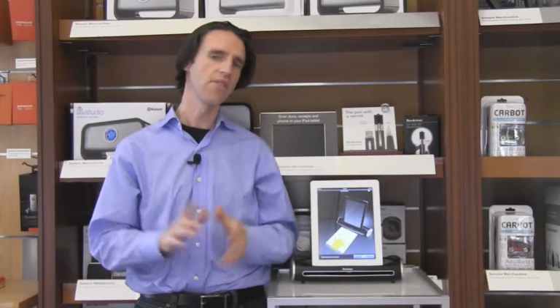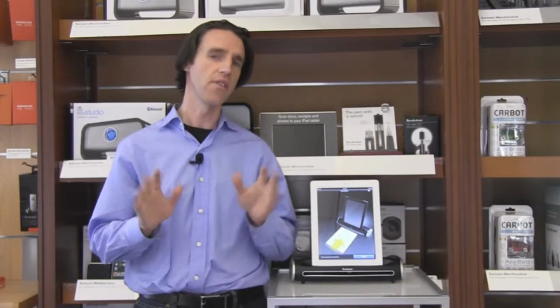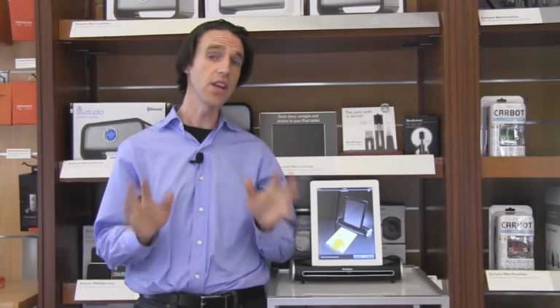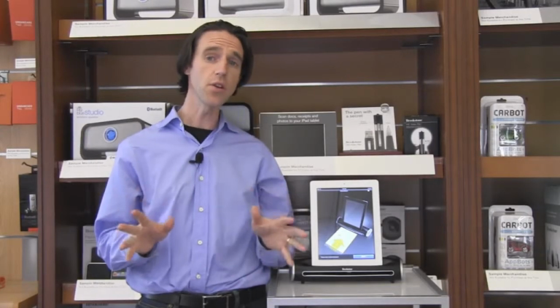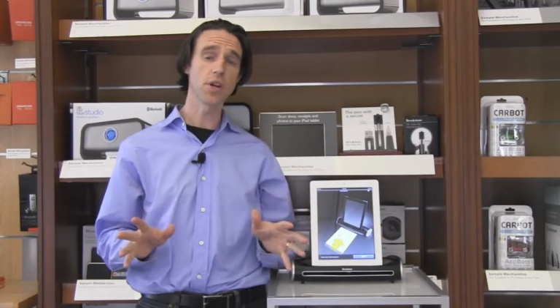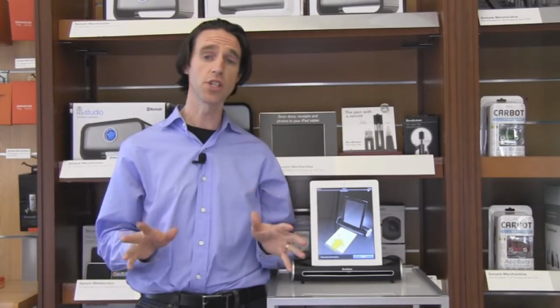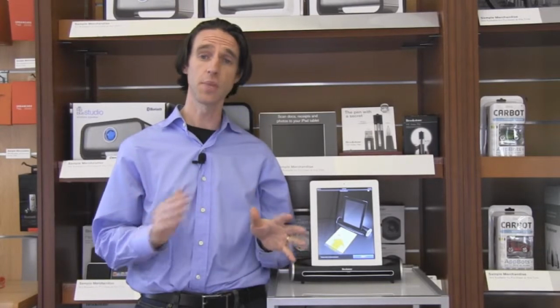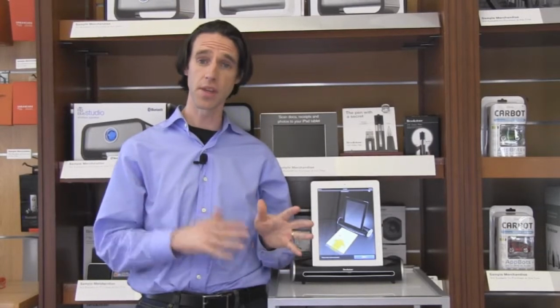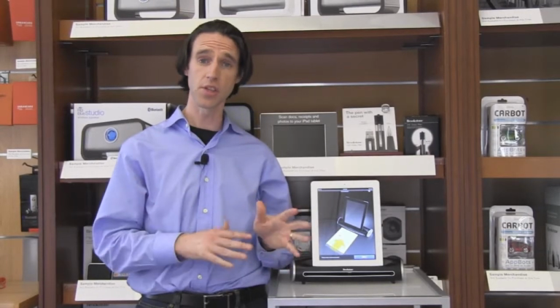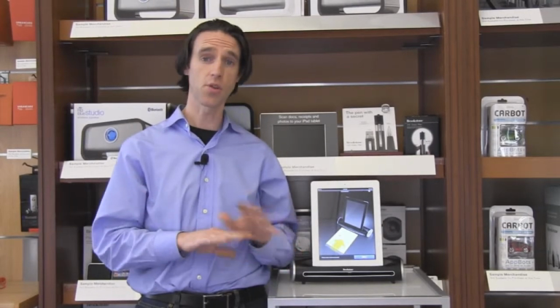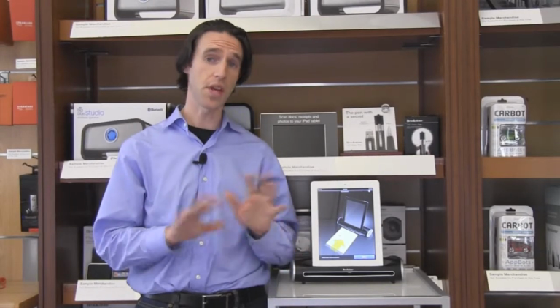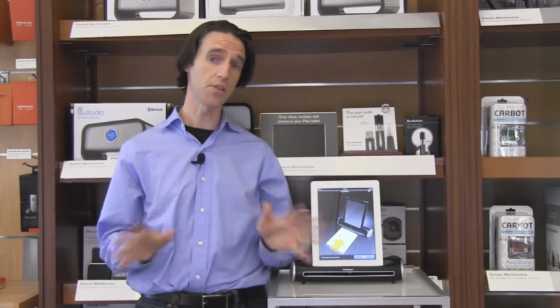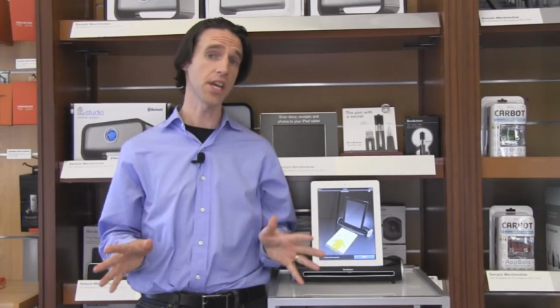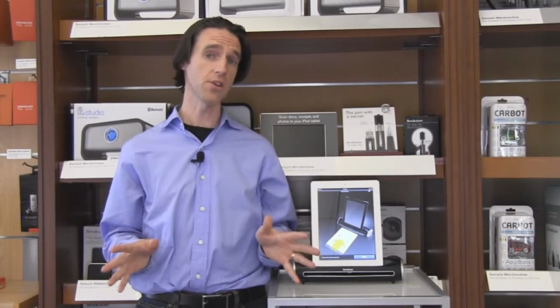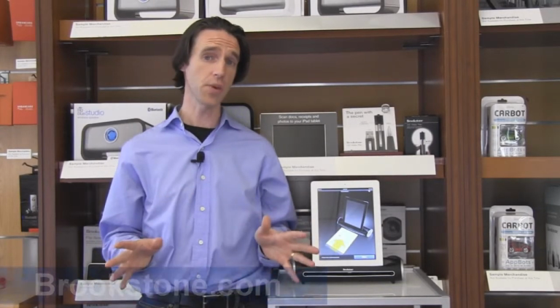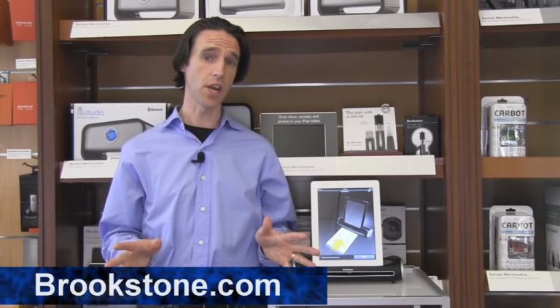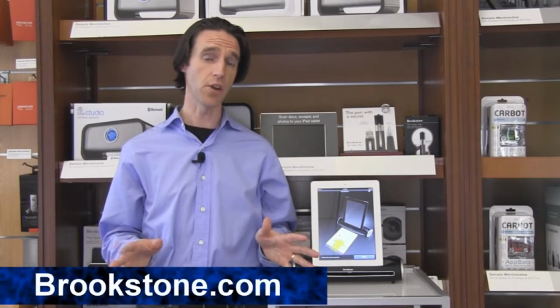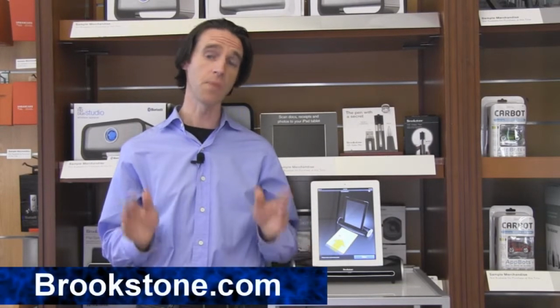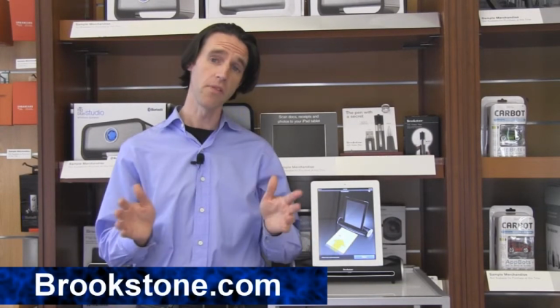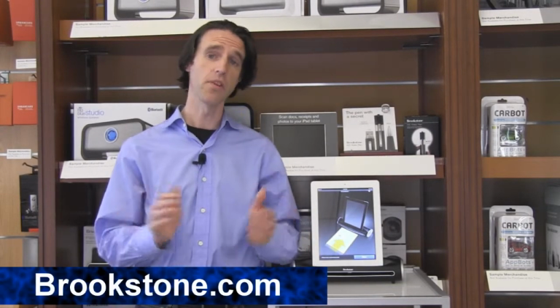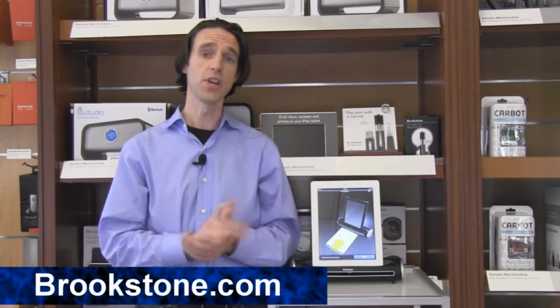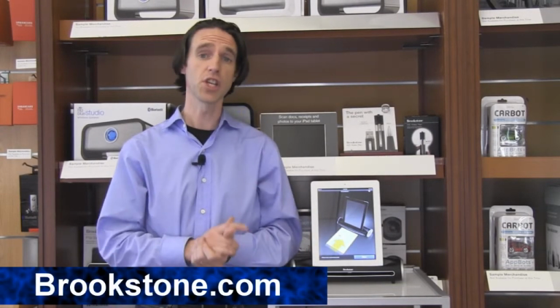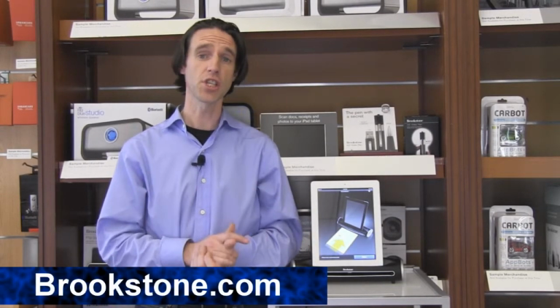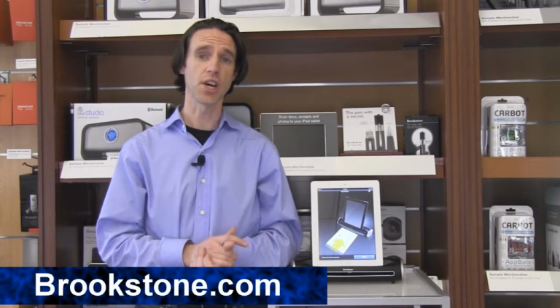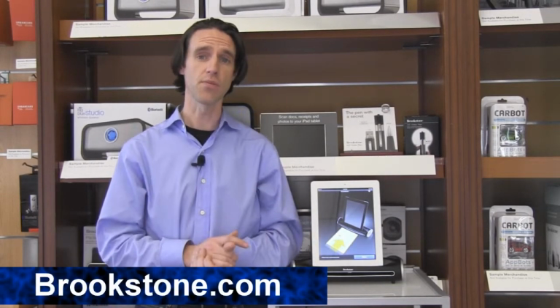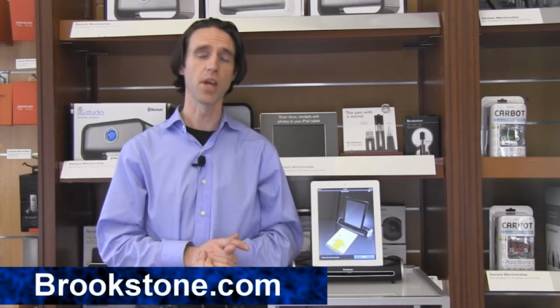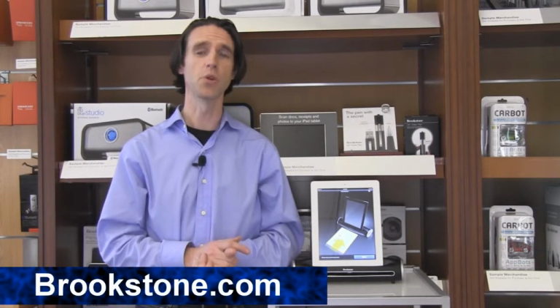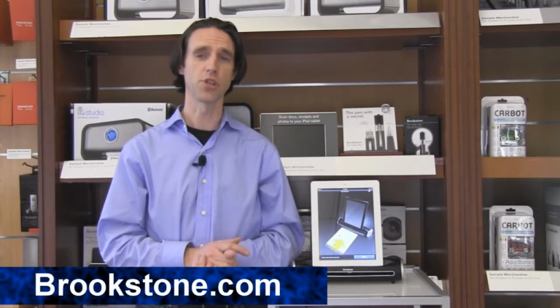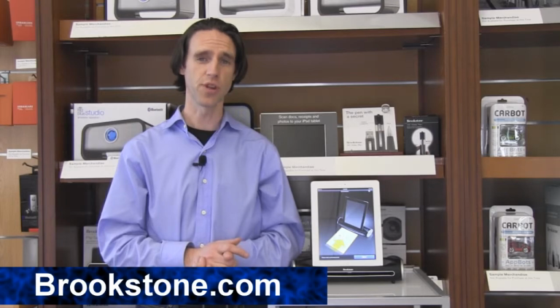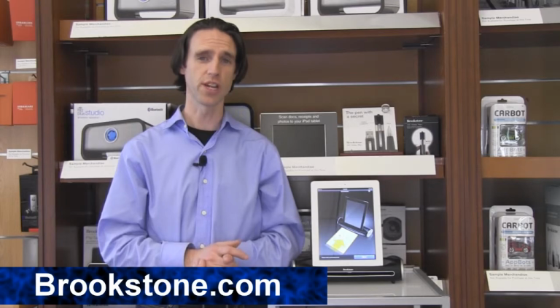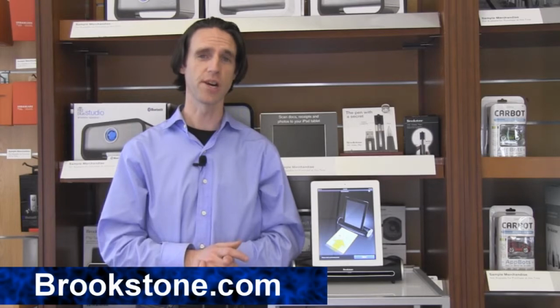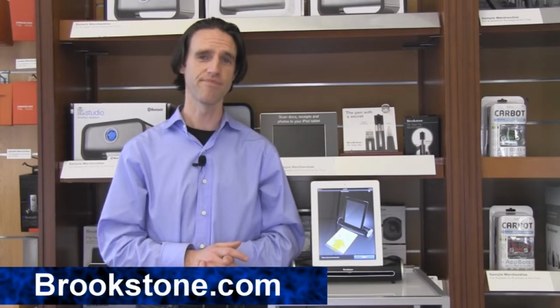If you have any other questions about this or the other scanners that we carry, feel free to check us out at Brookstone.com.